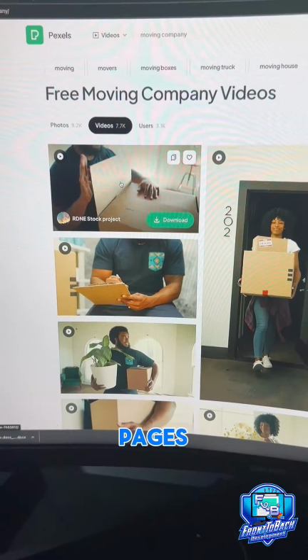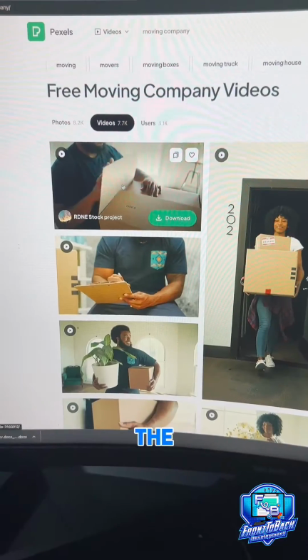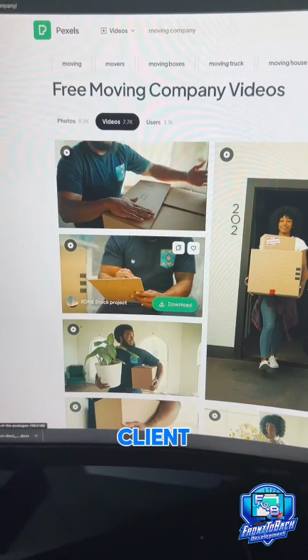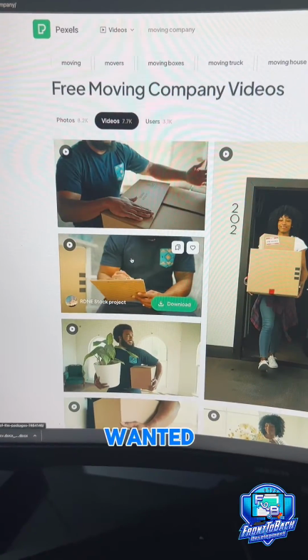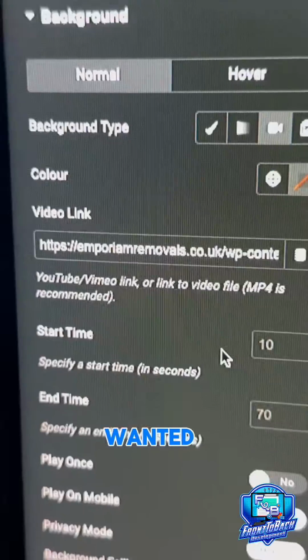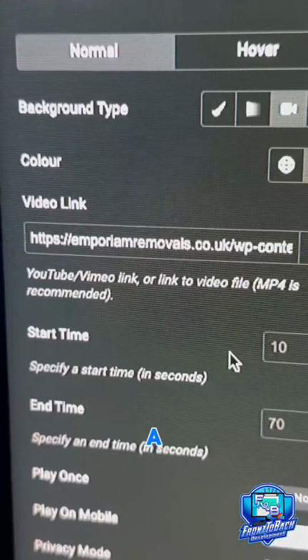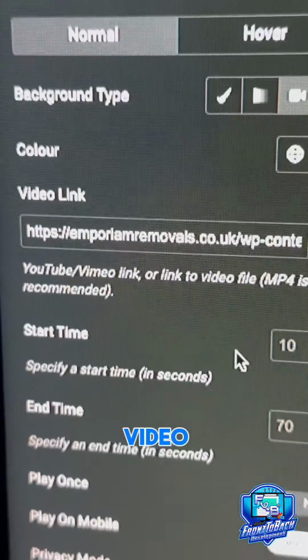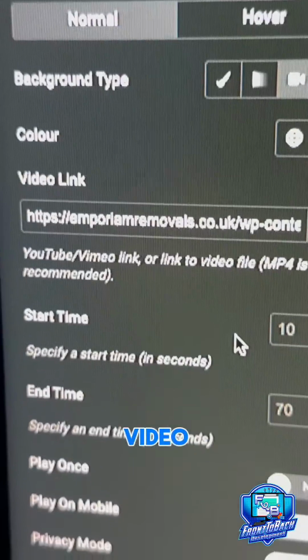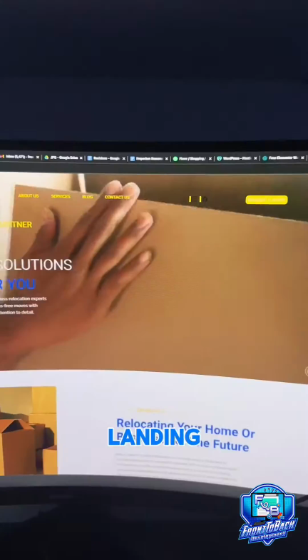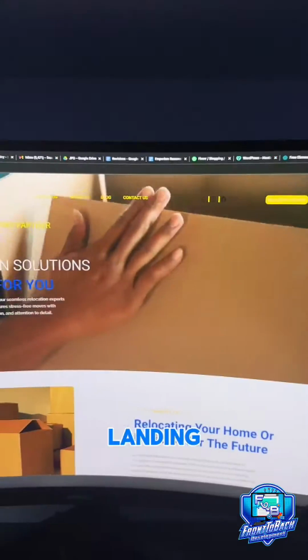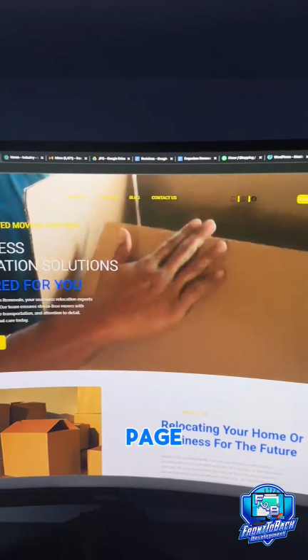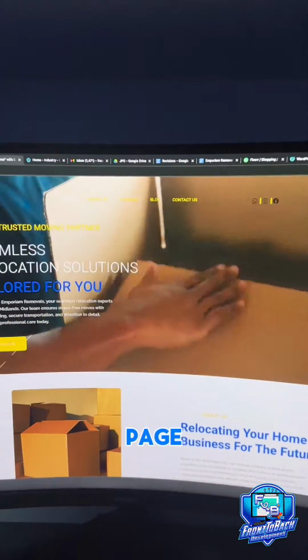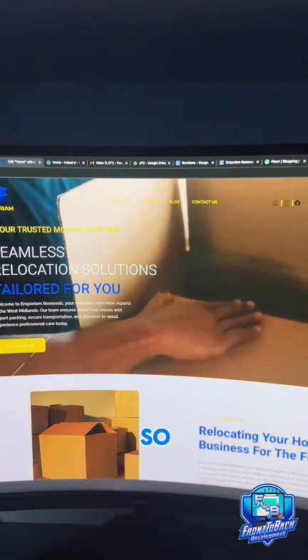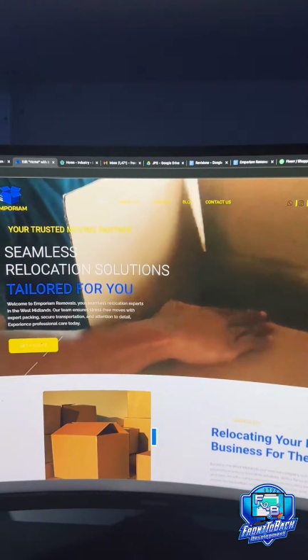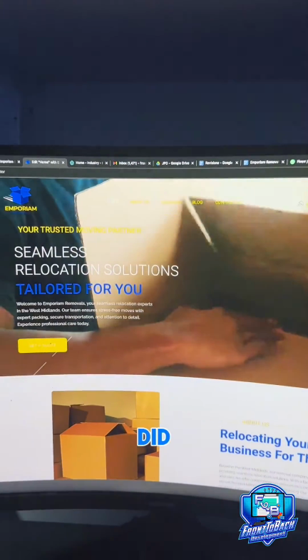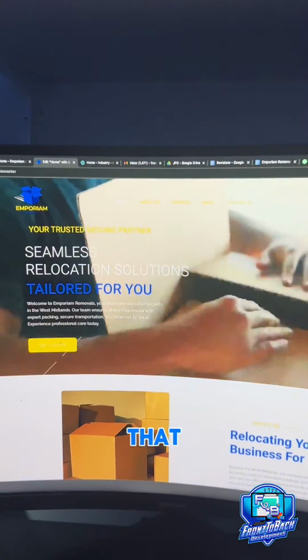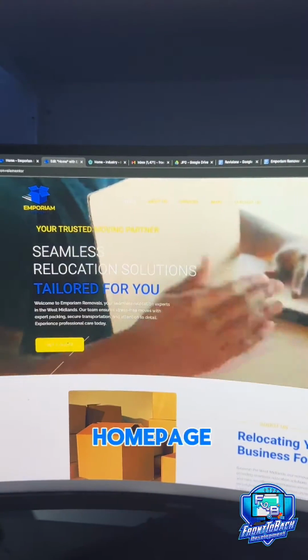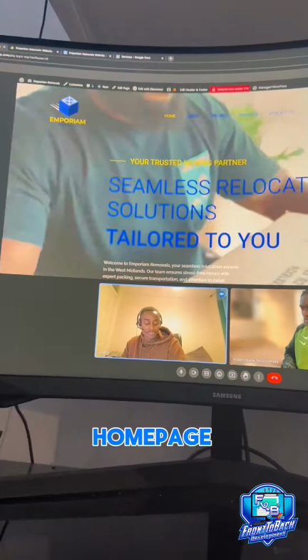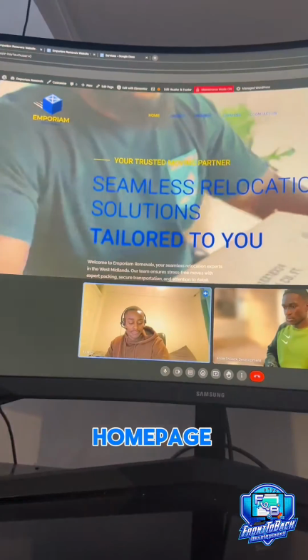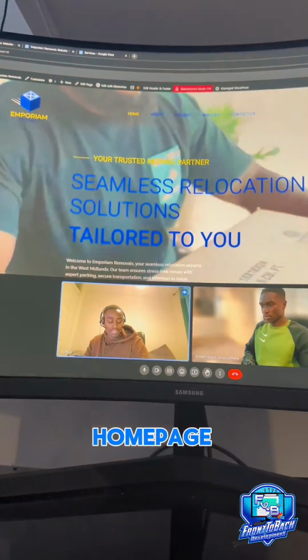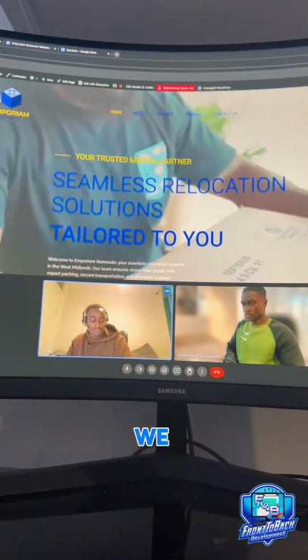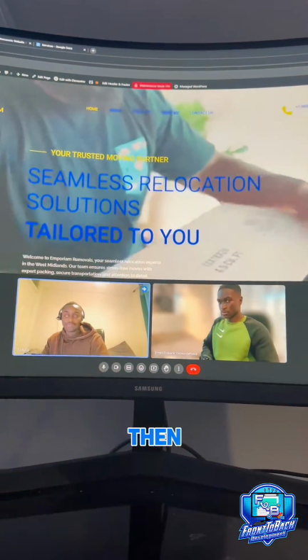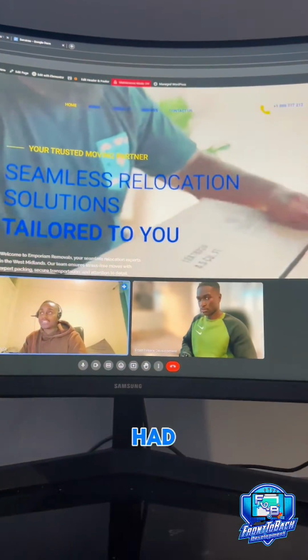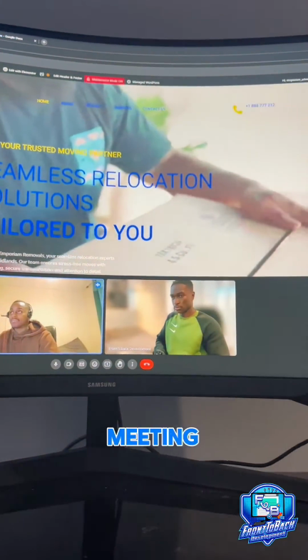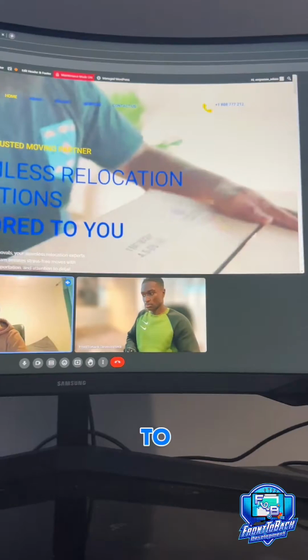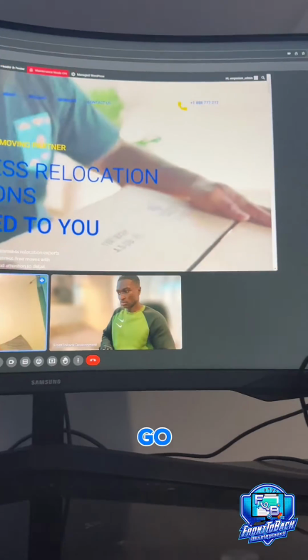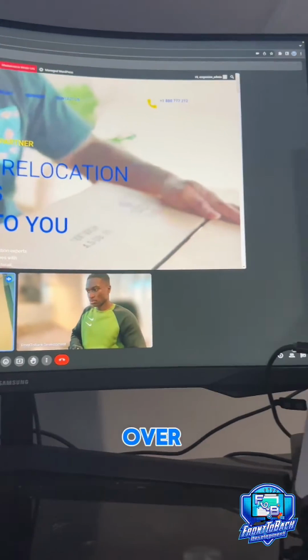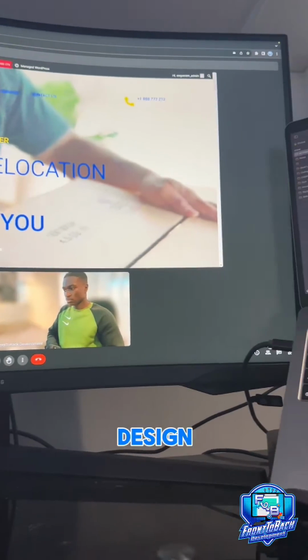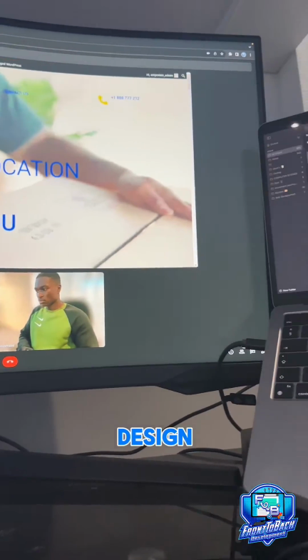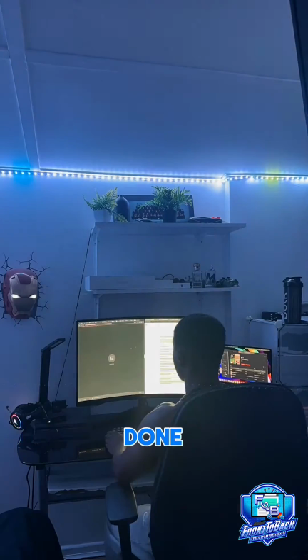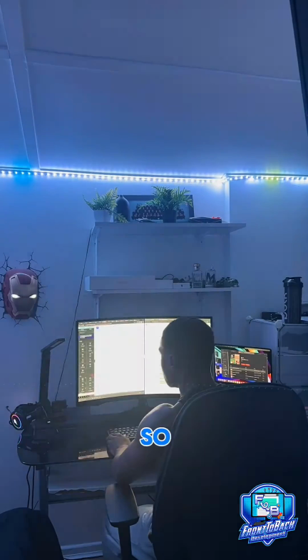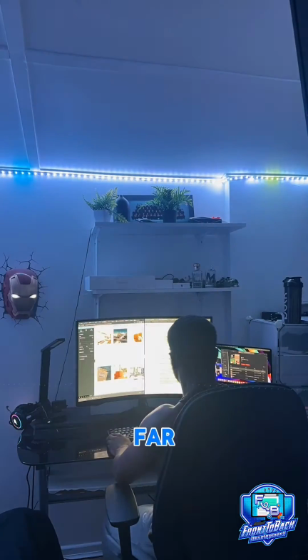The client wanted a video landing page, so I did that for the home page. We then had a meeting to go over the design I'd done so far.